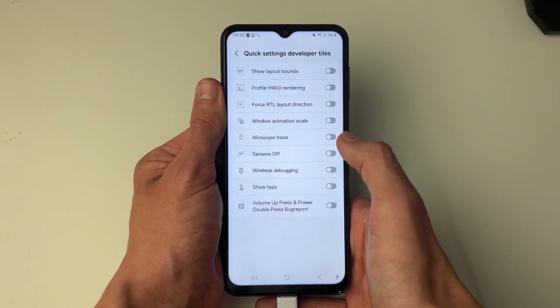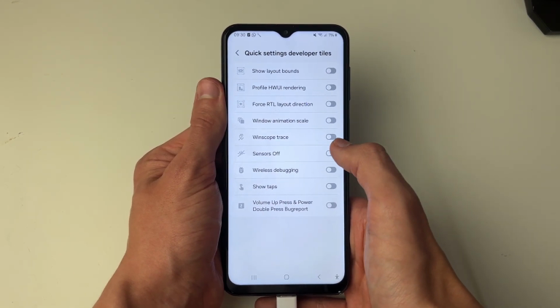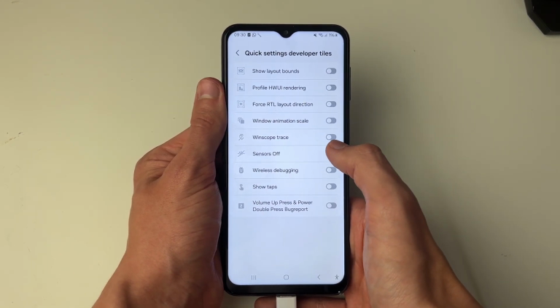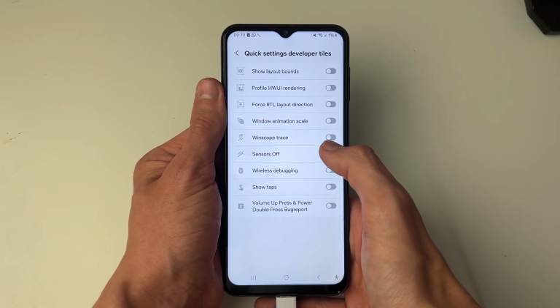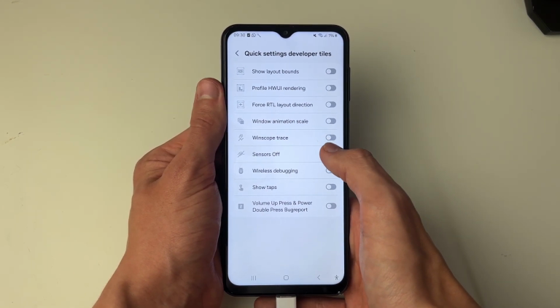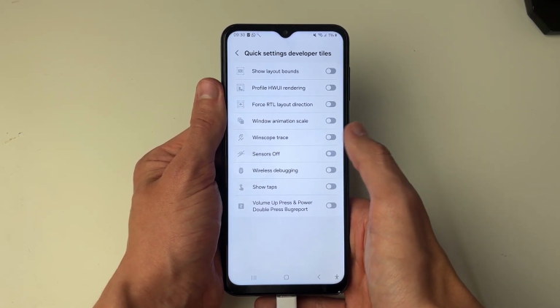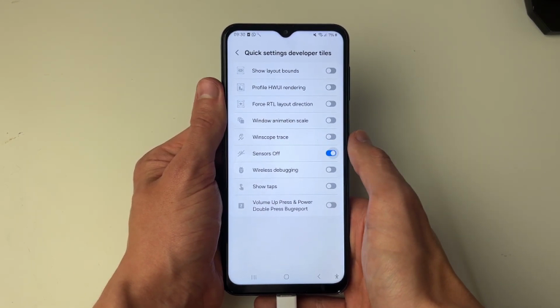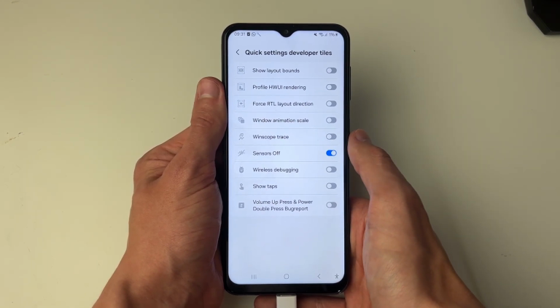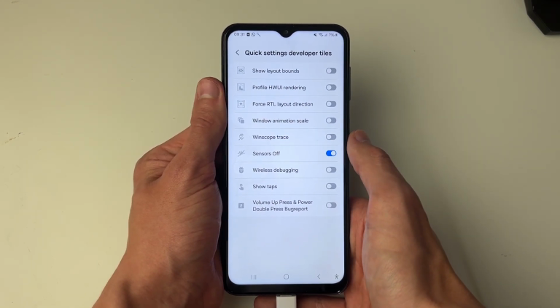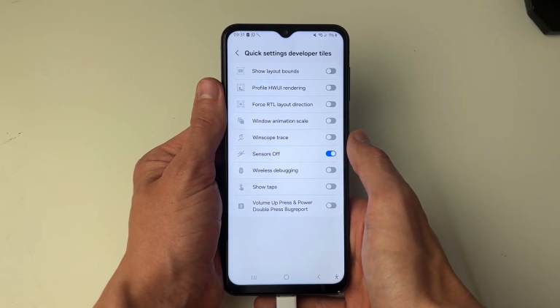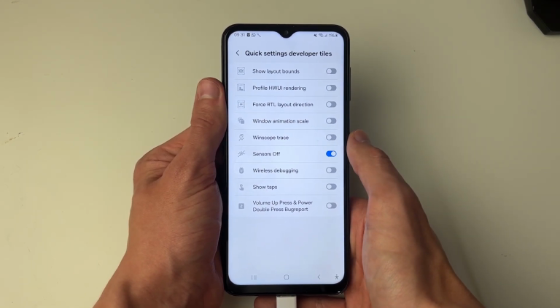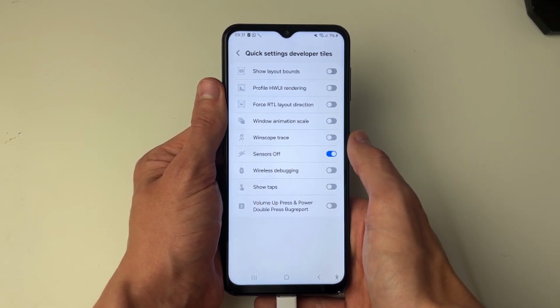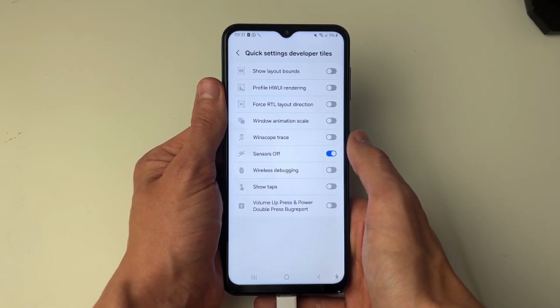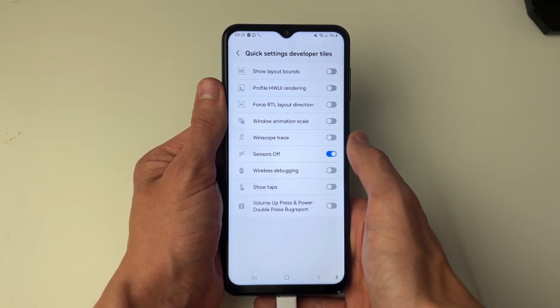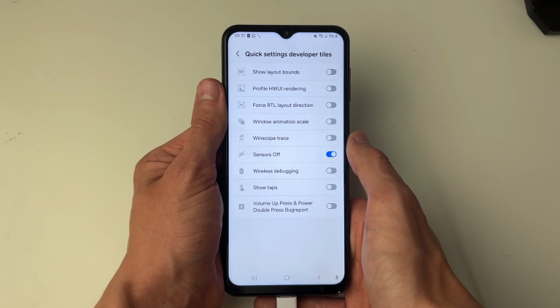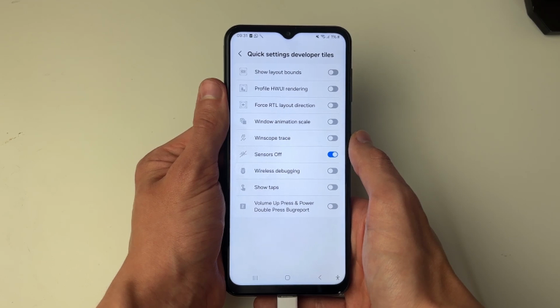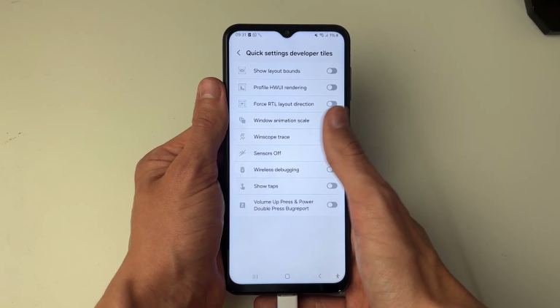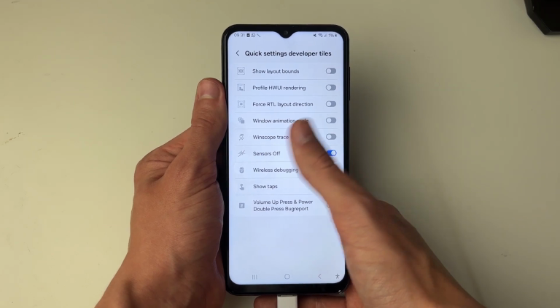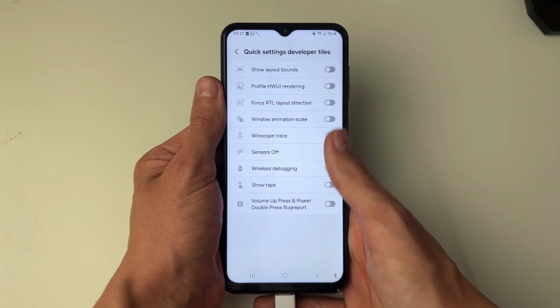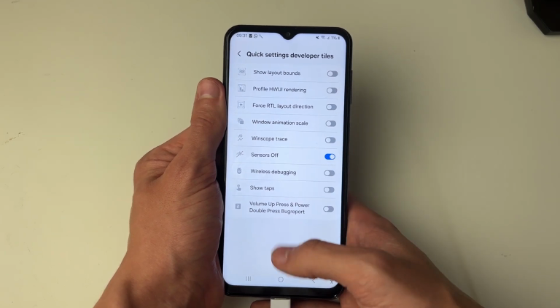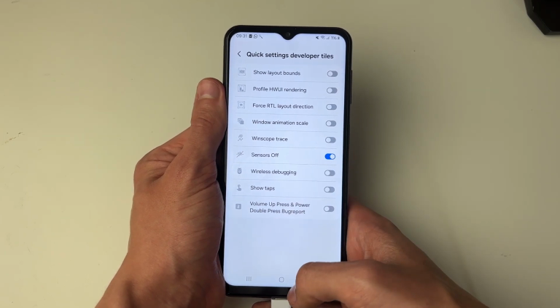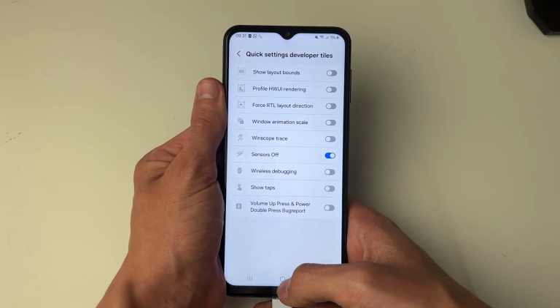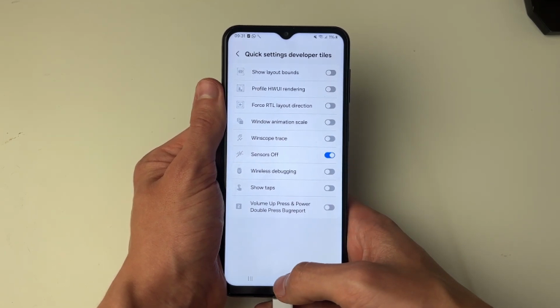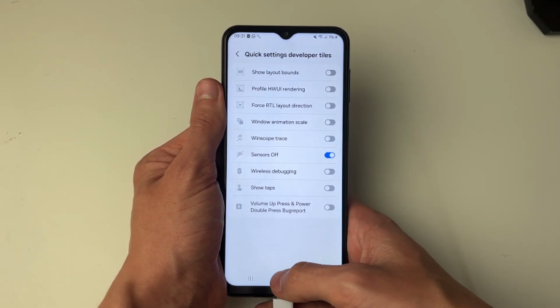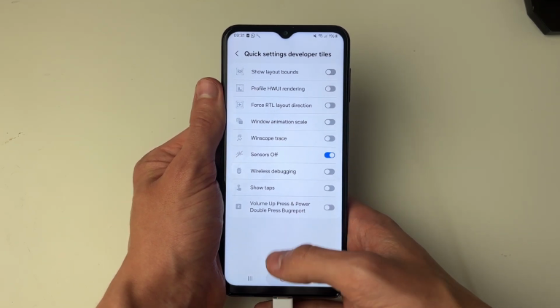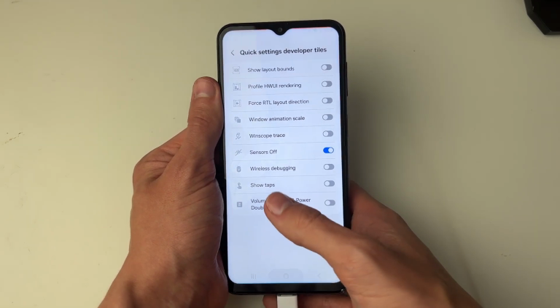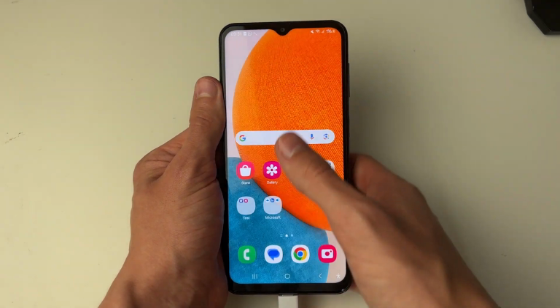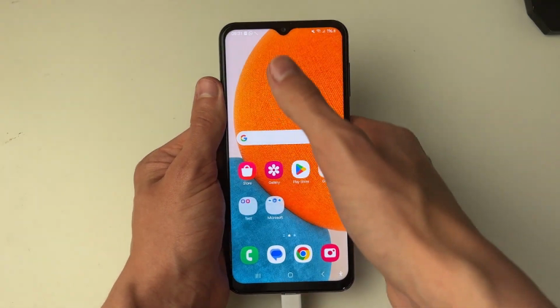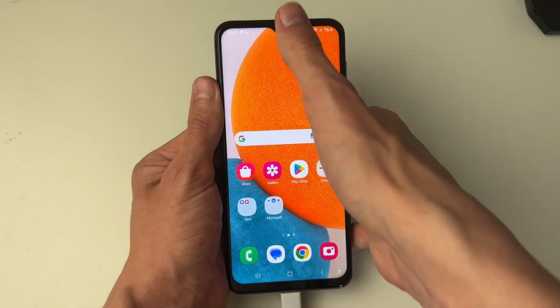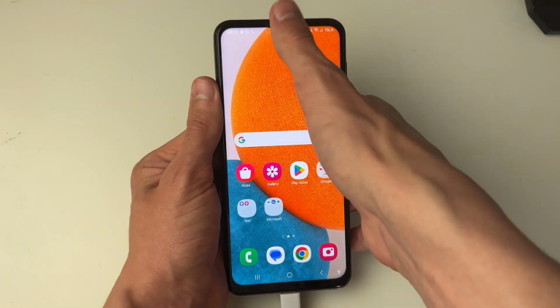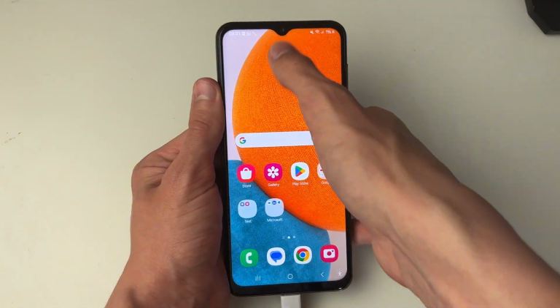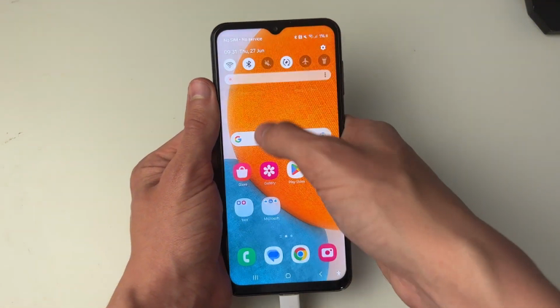What you then need to do is switch on Sensors Off. That's now going to add the setting to your quick settings tray.